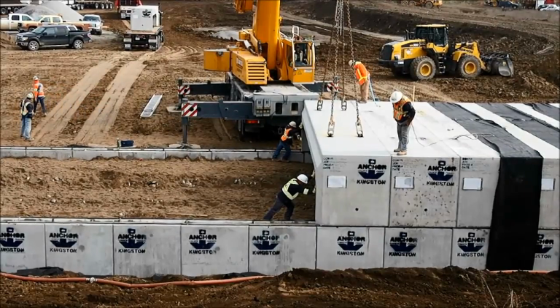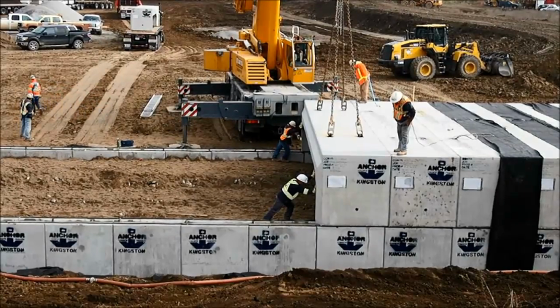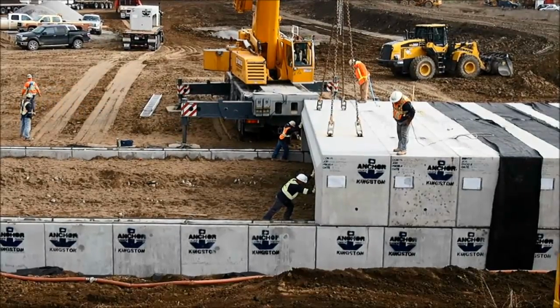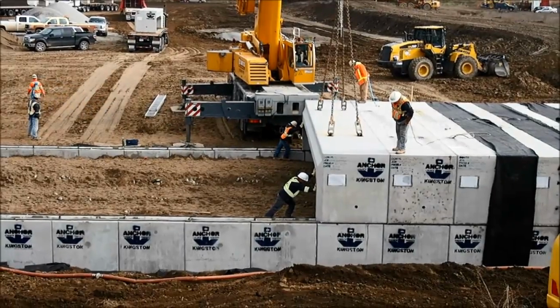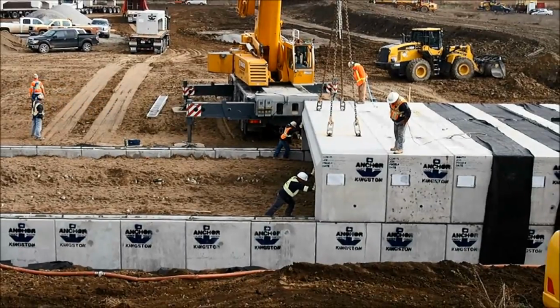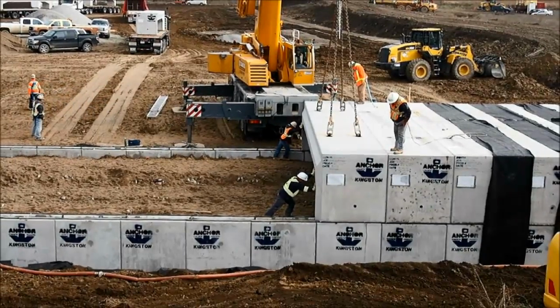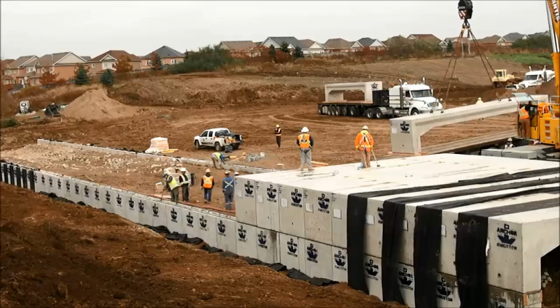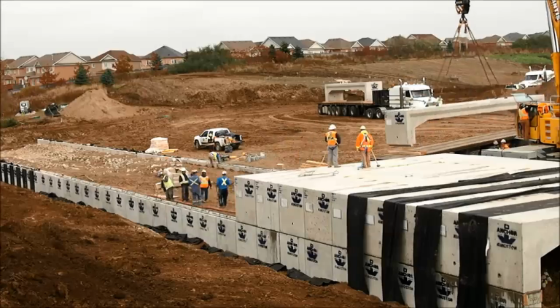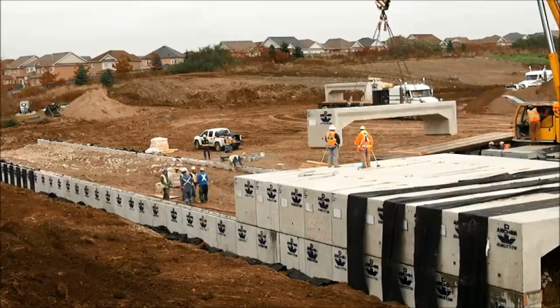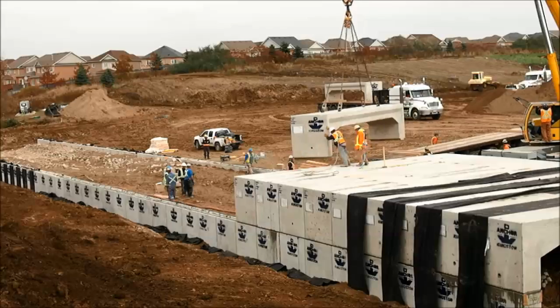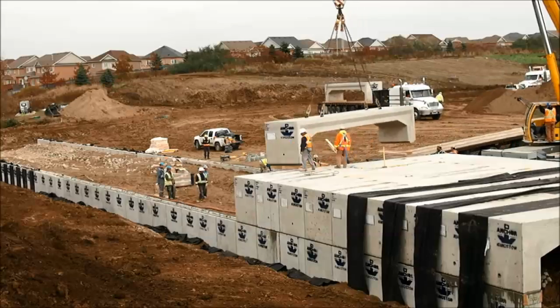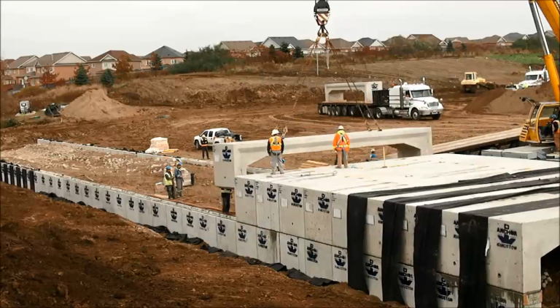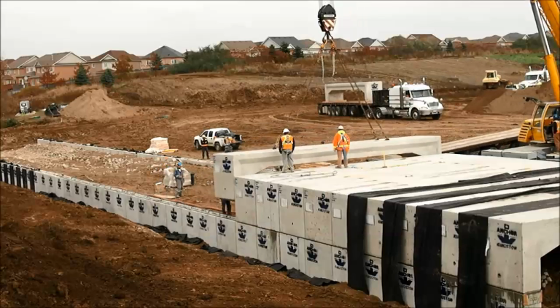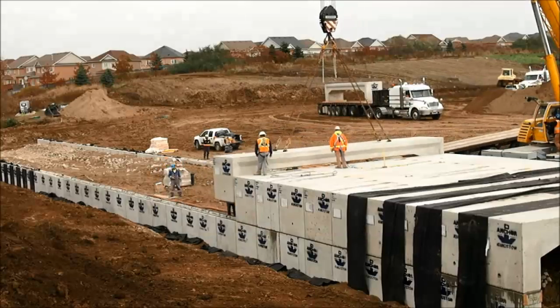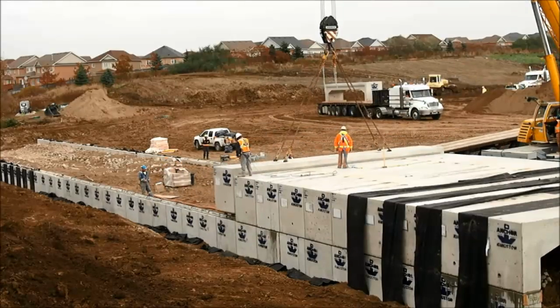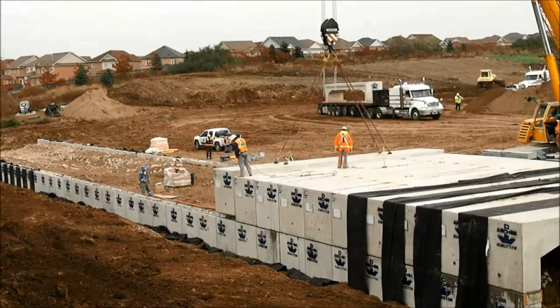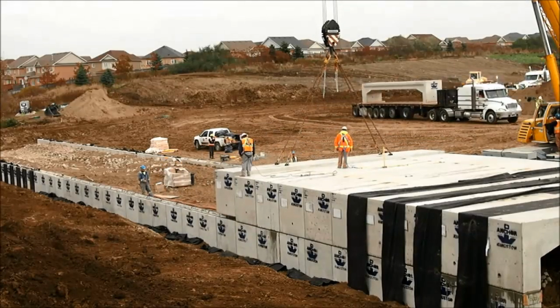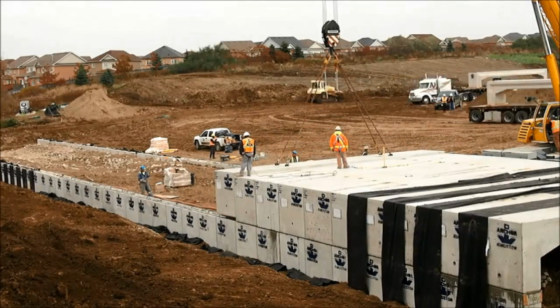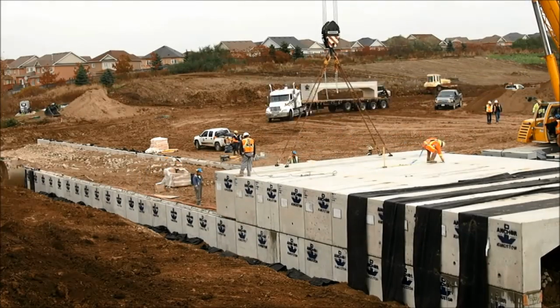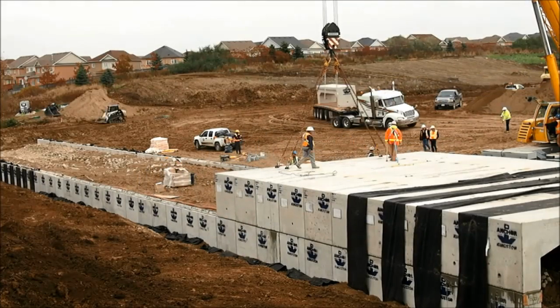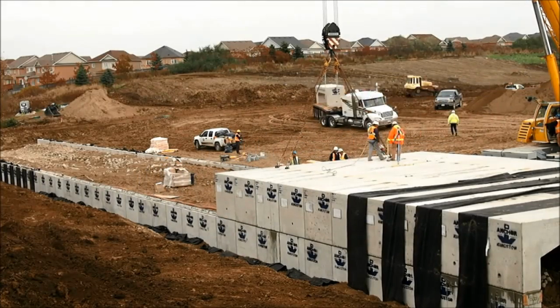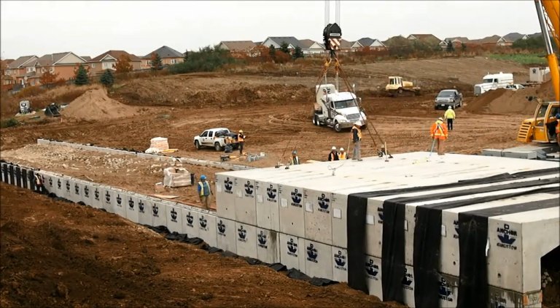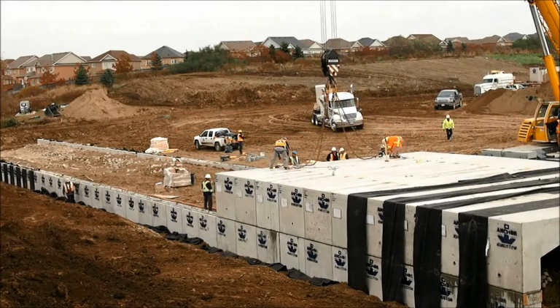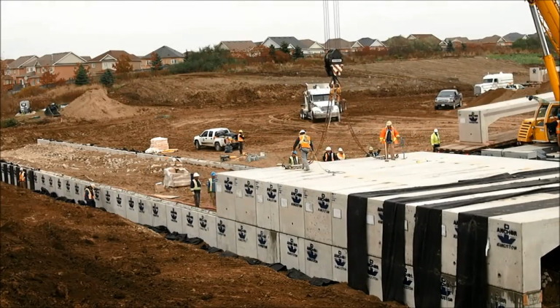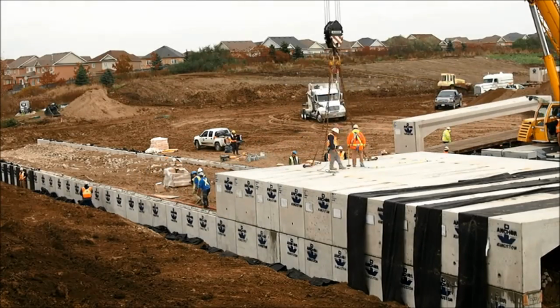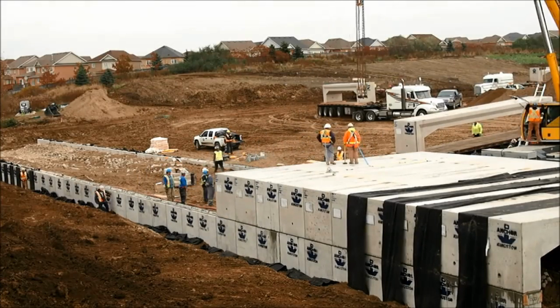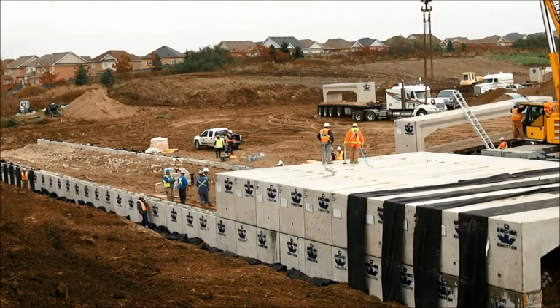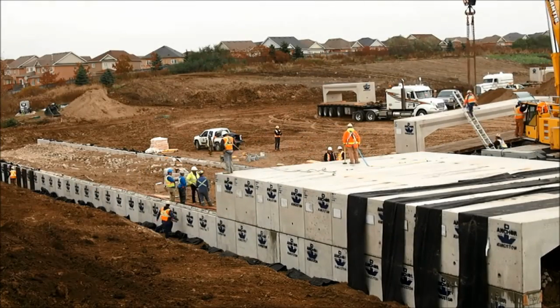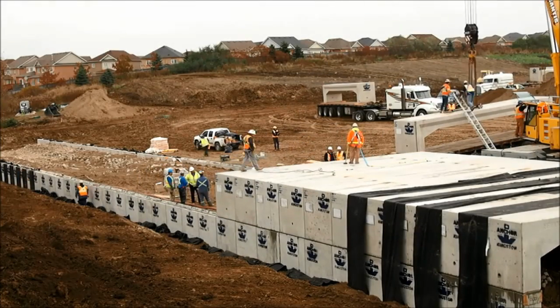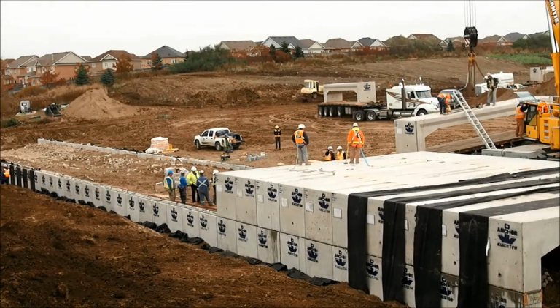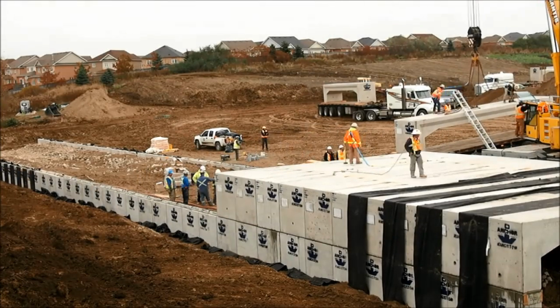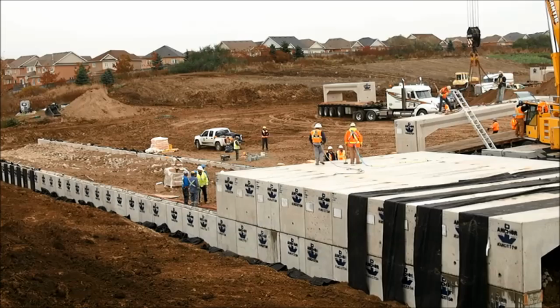In just four days, over 2,640 tons of concrete was placed on this site.